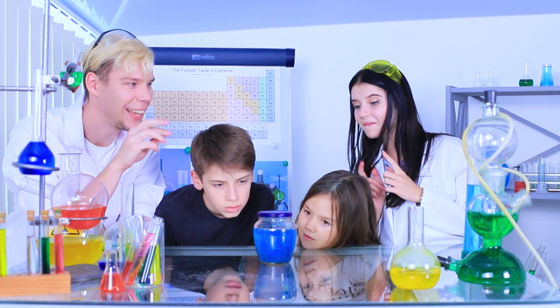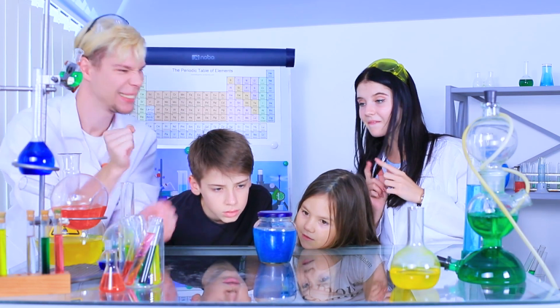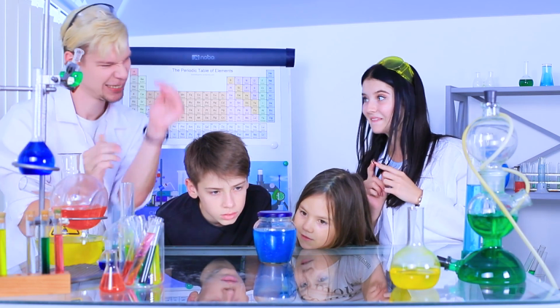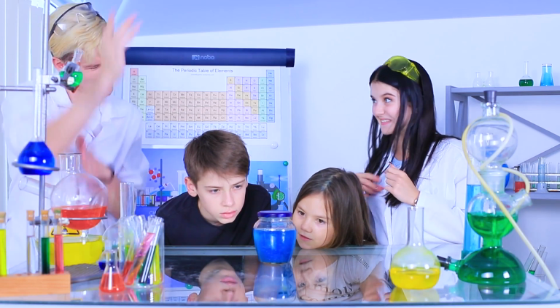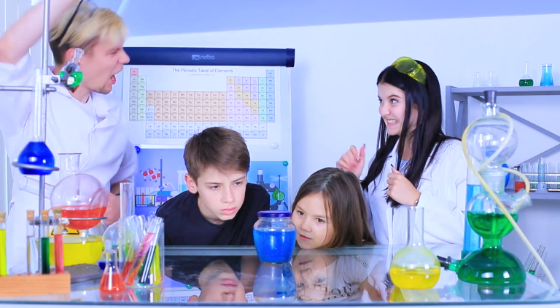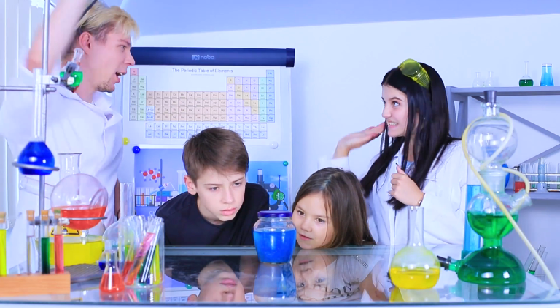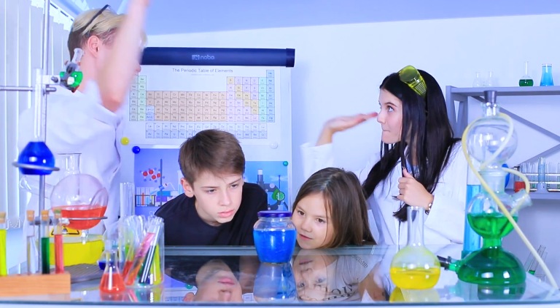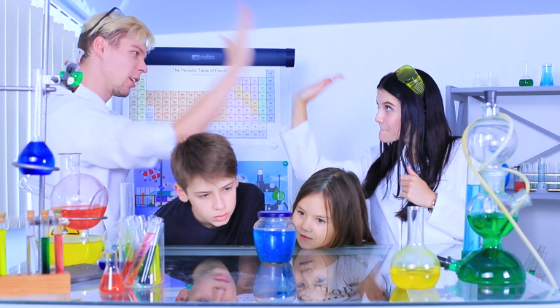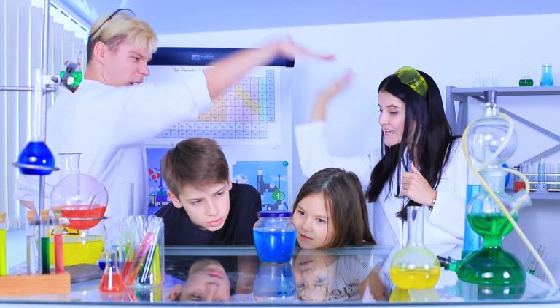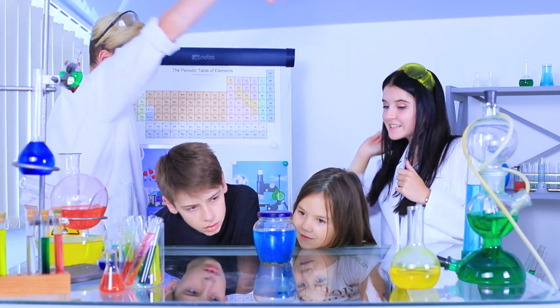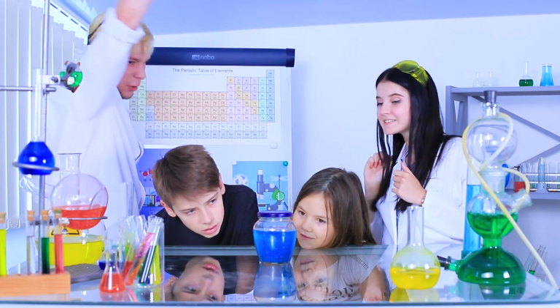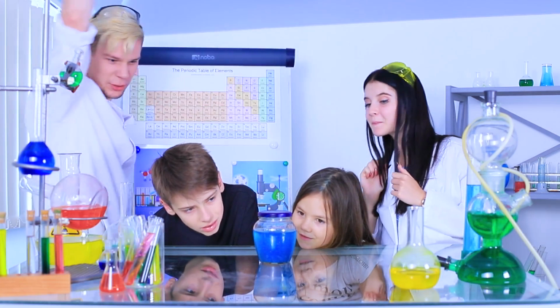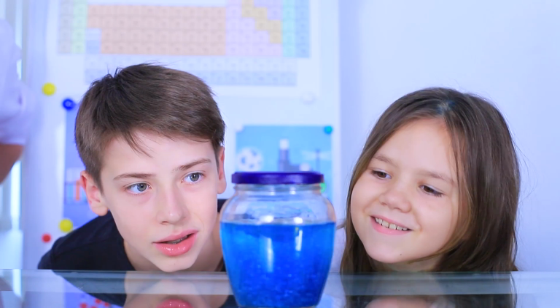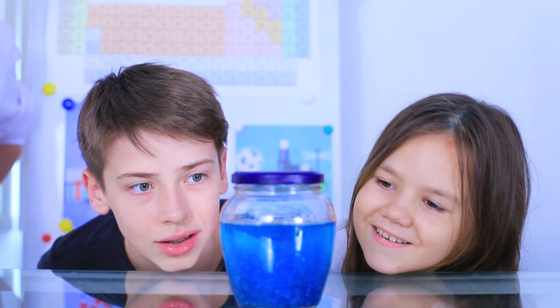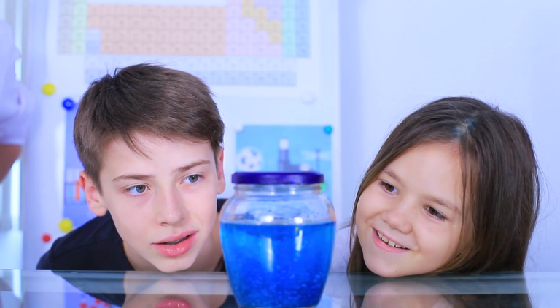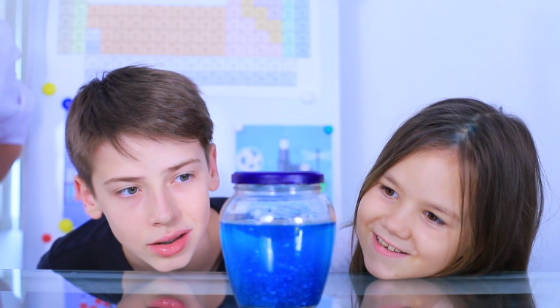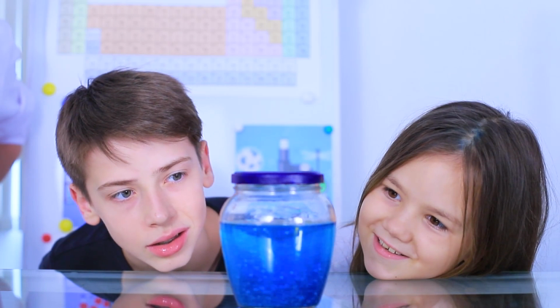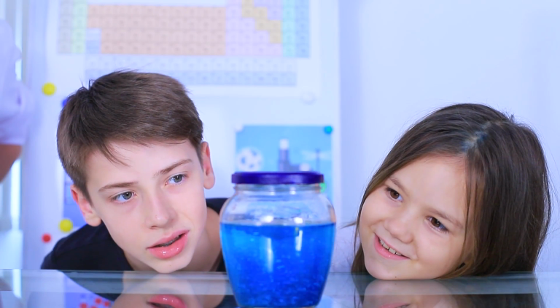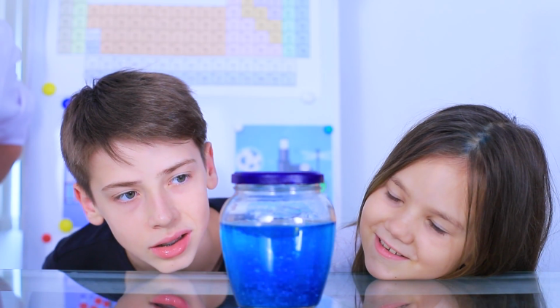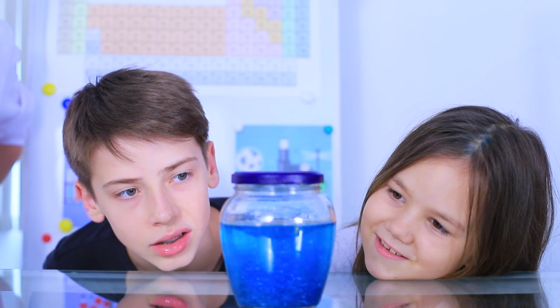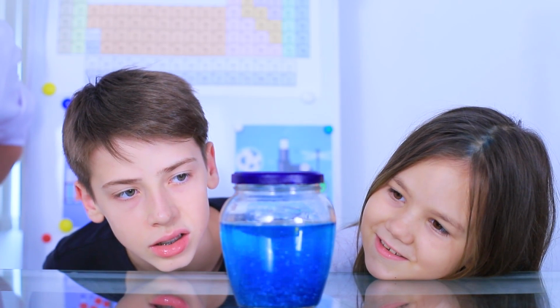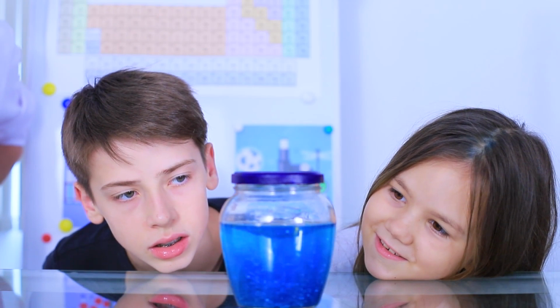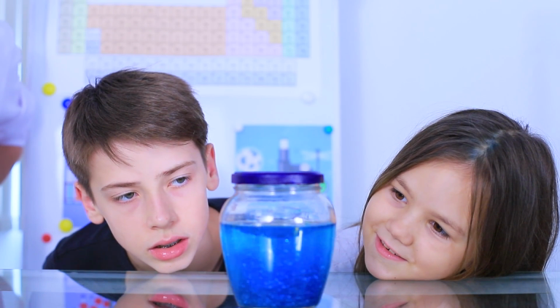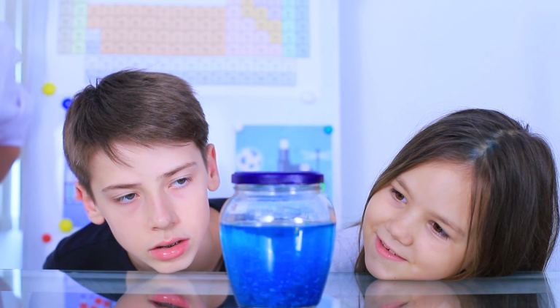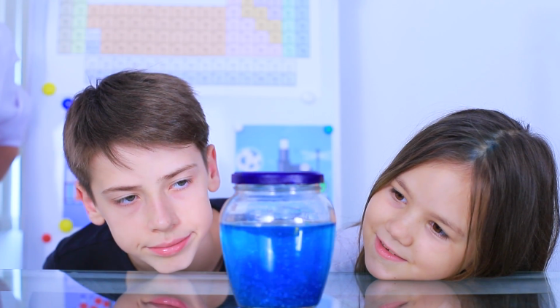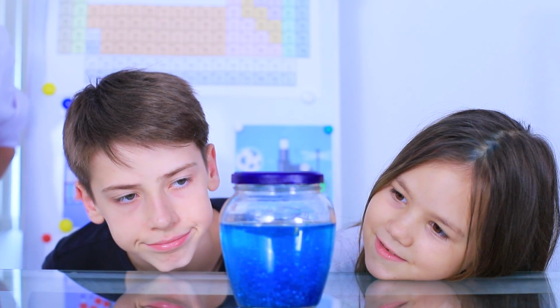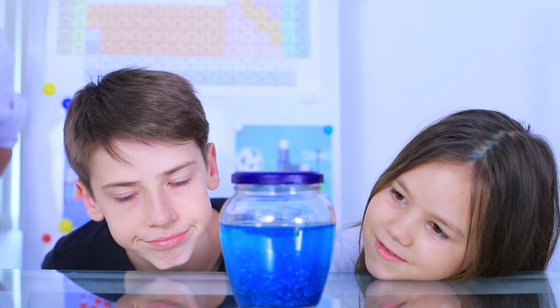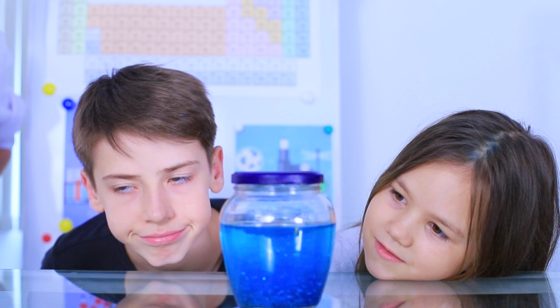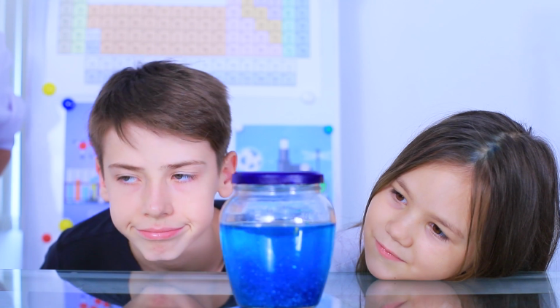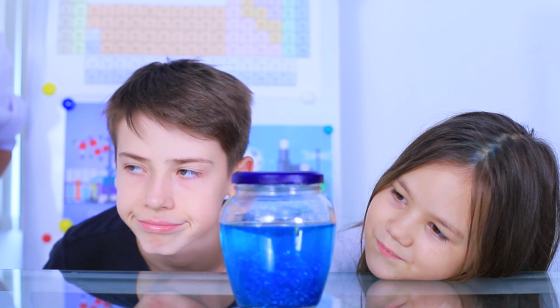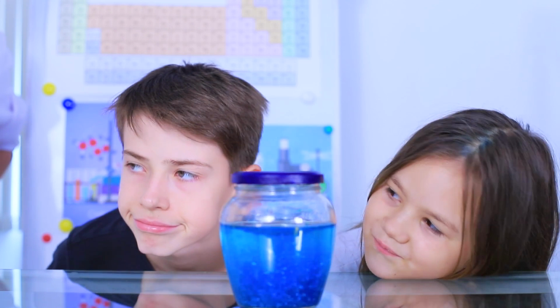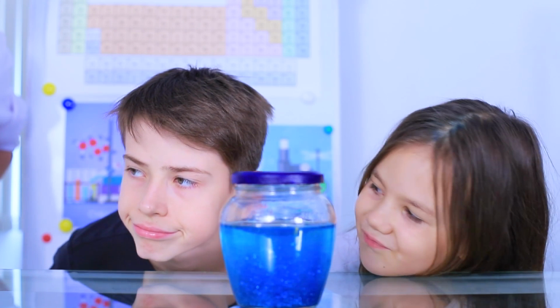A tornado in a jar? Wow! Unfortunately, the tornado doesn't last long!